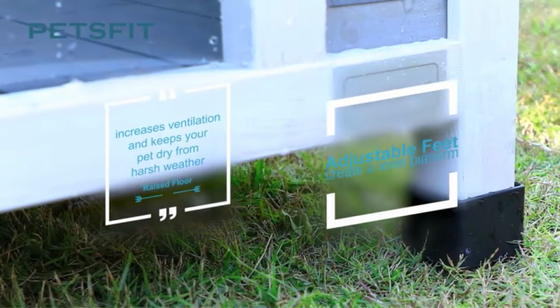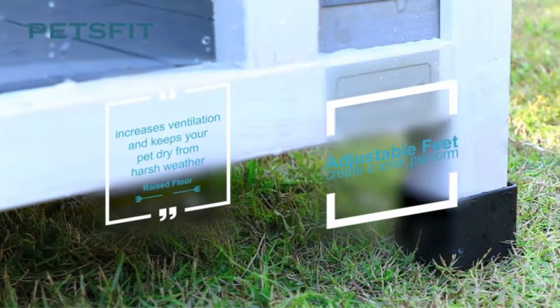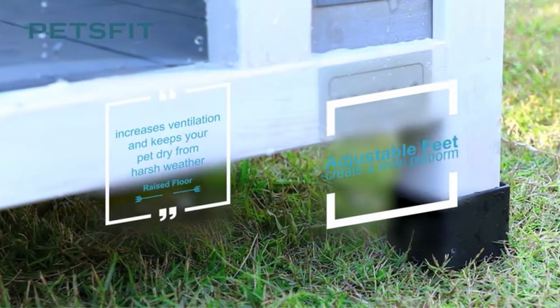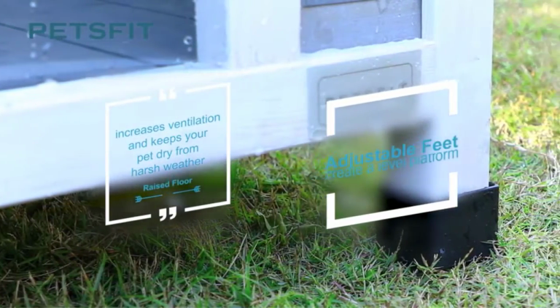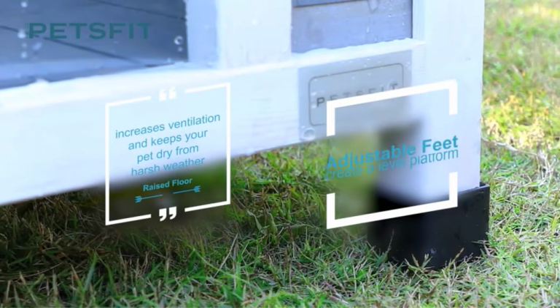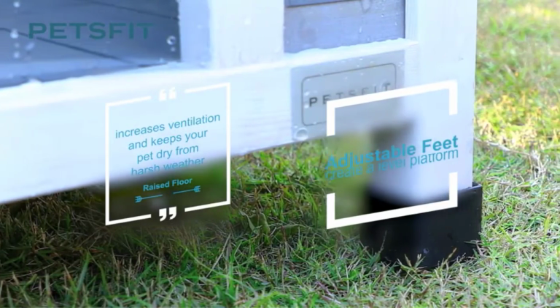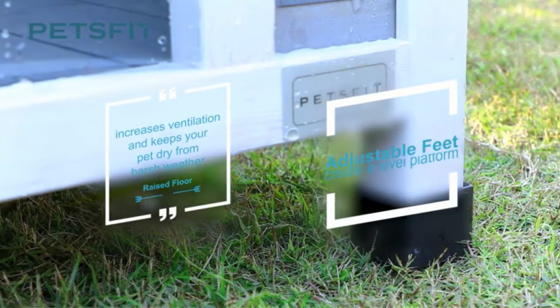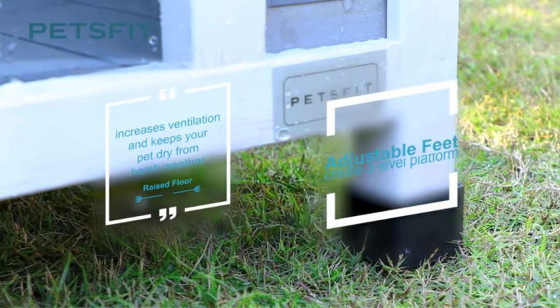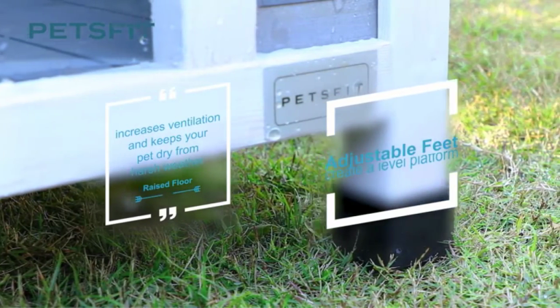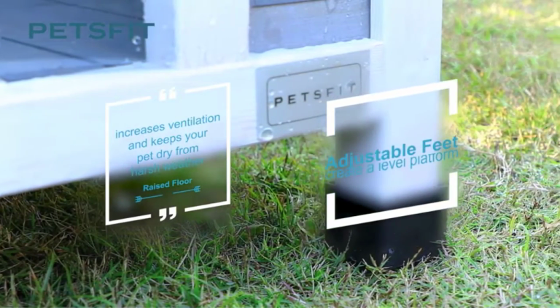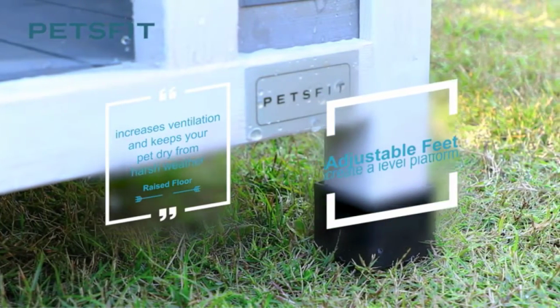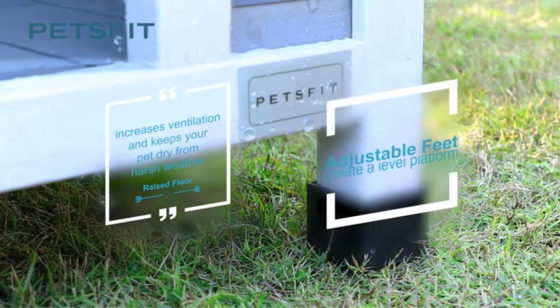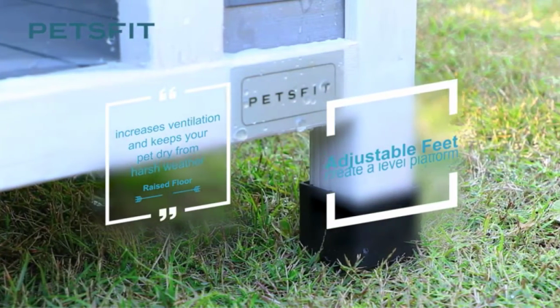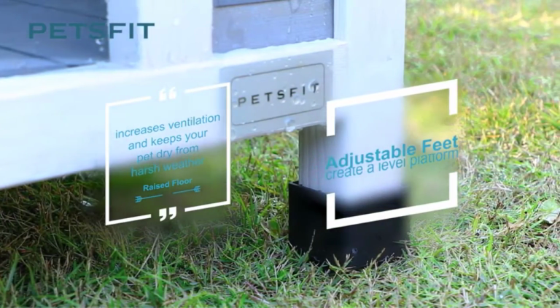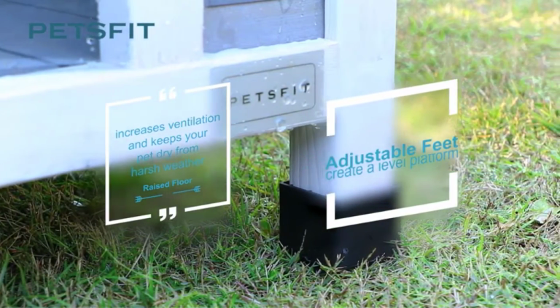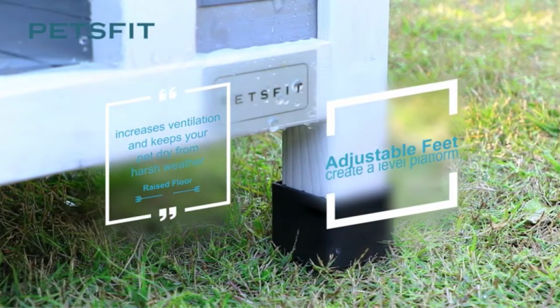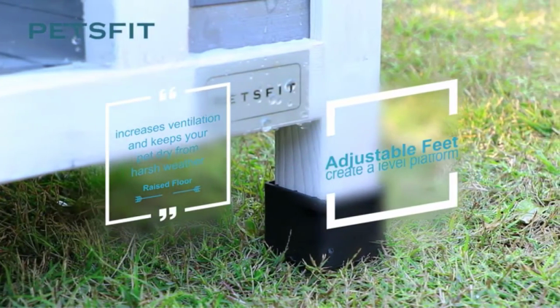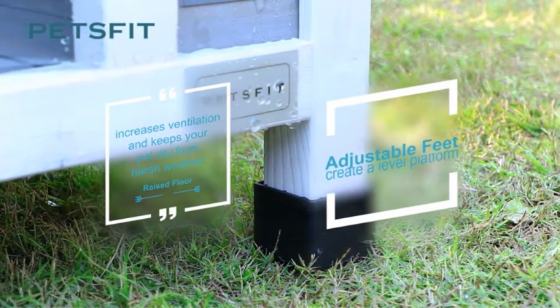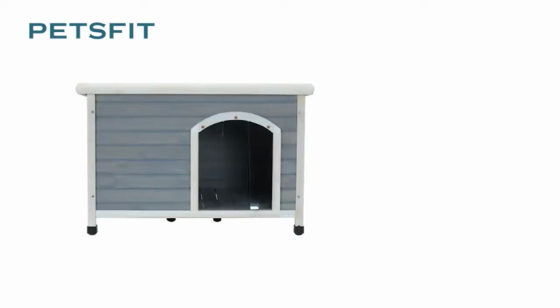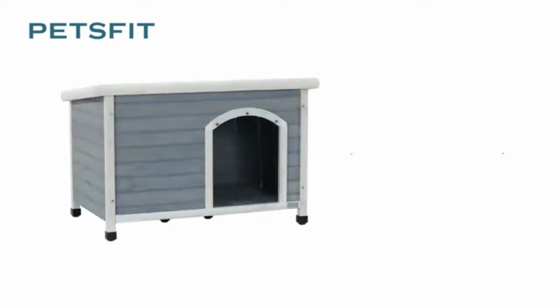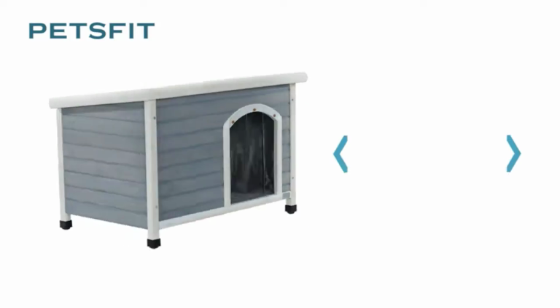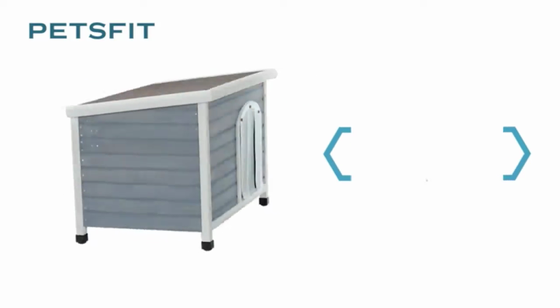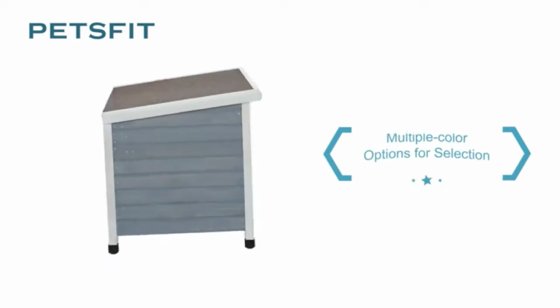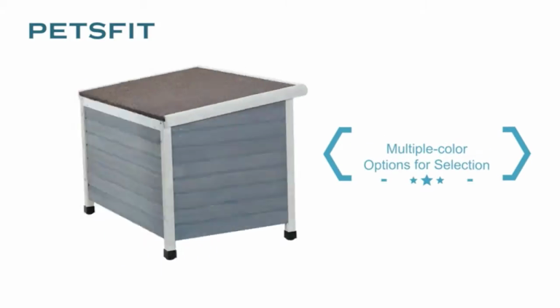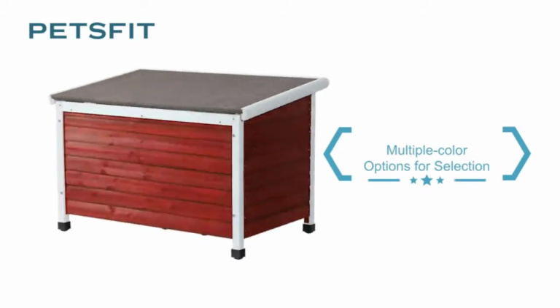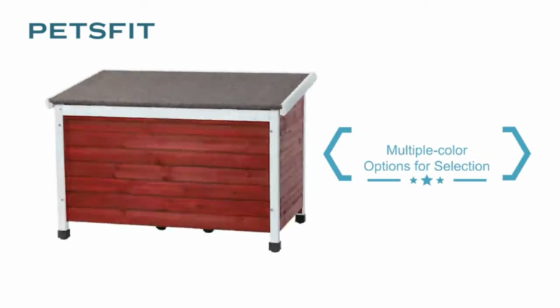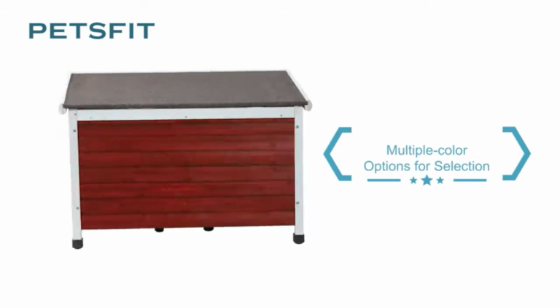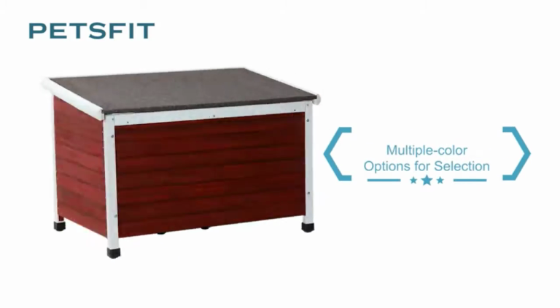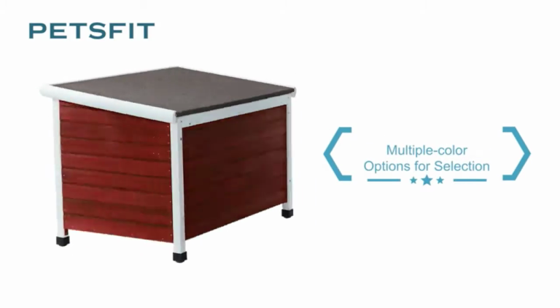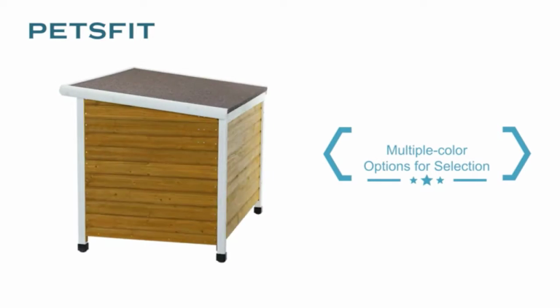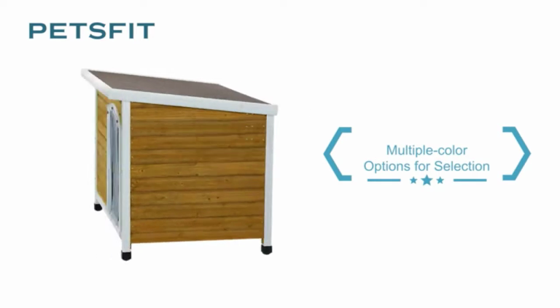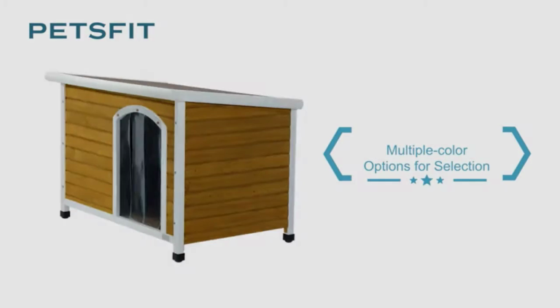In this video, we've compiled a list of the top 5 best dog houses for winter. So let's get started.